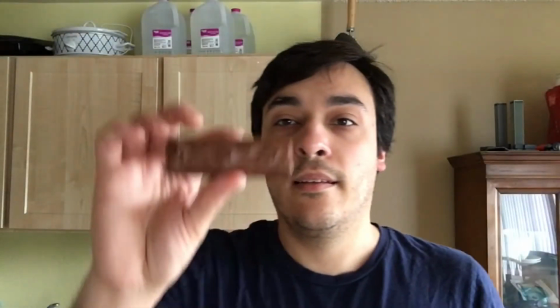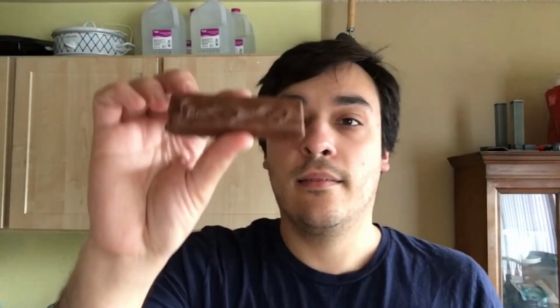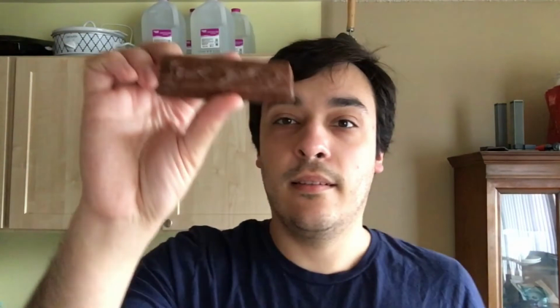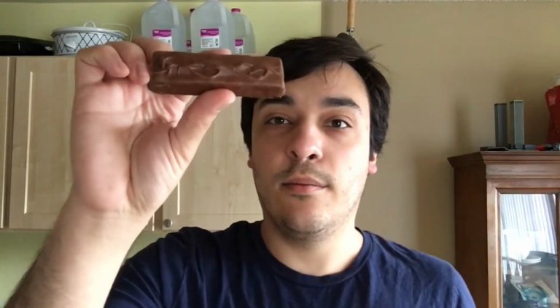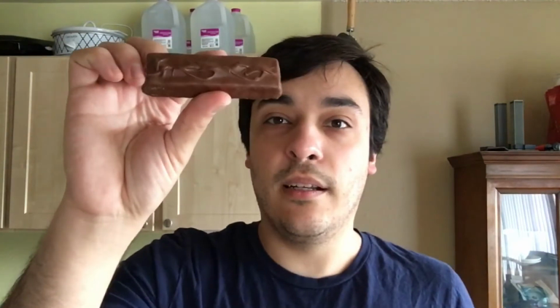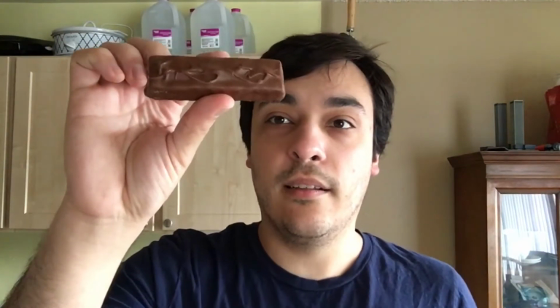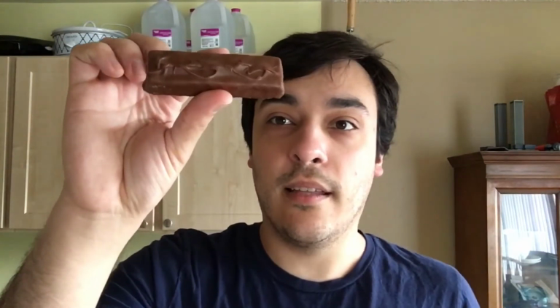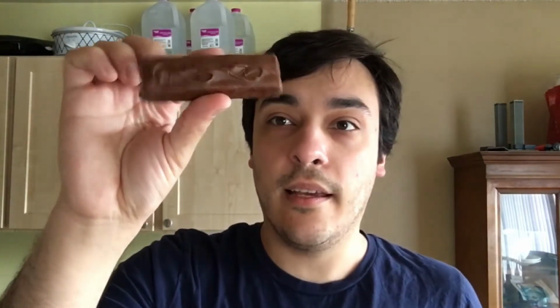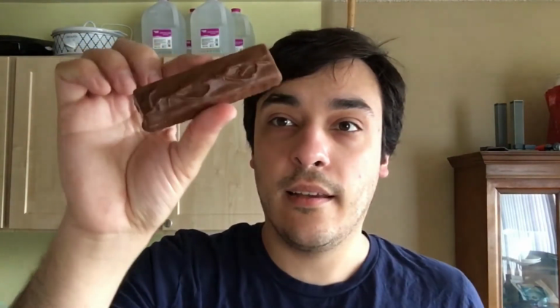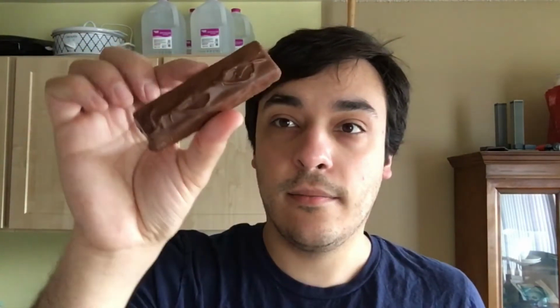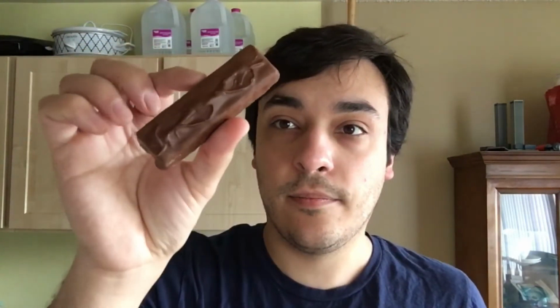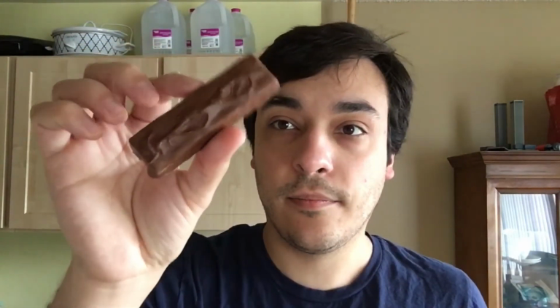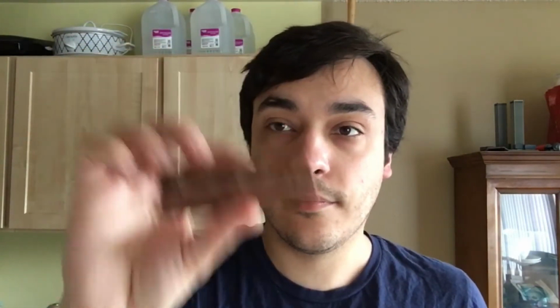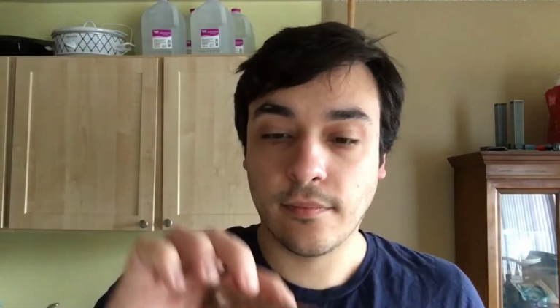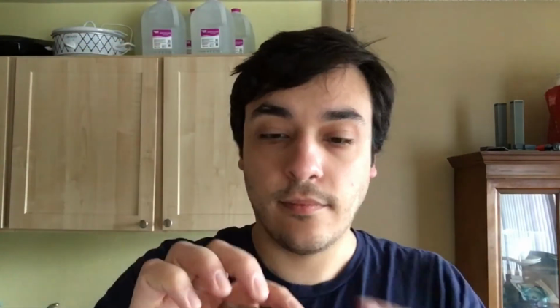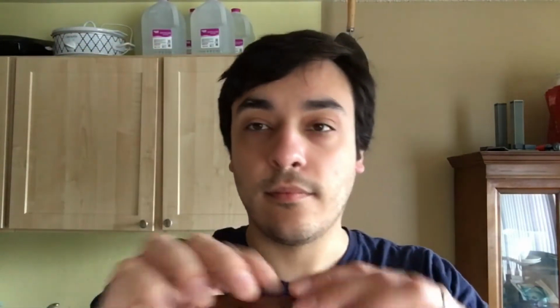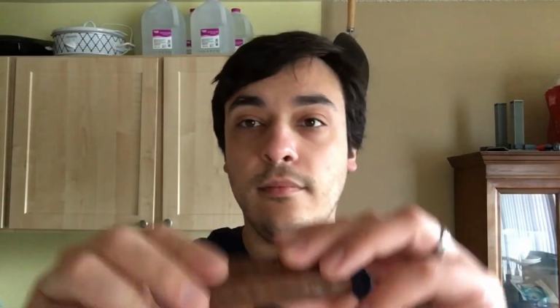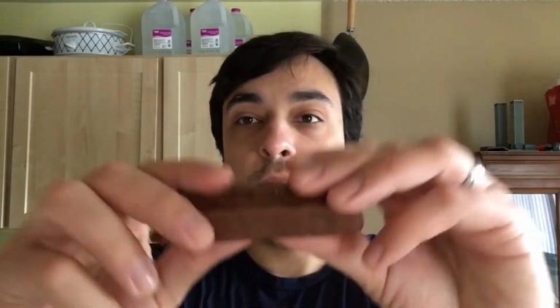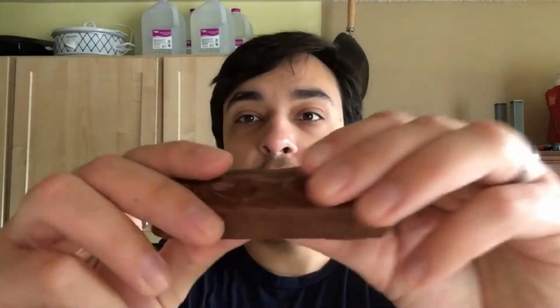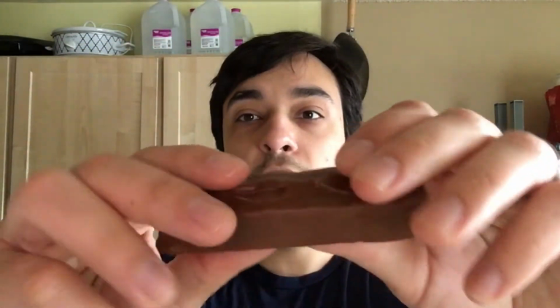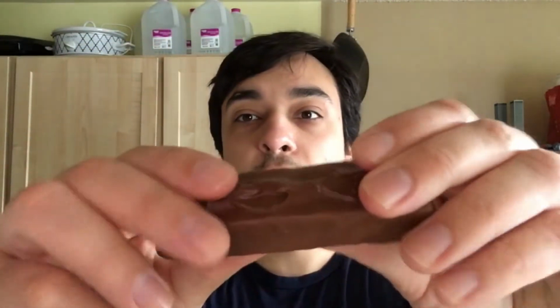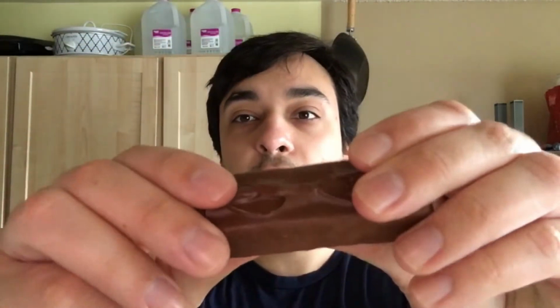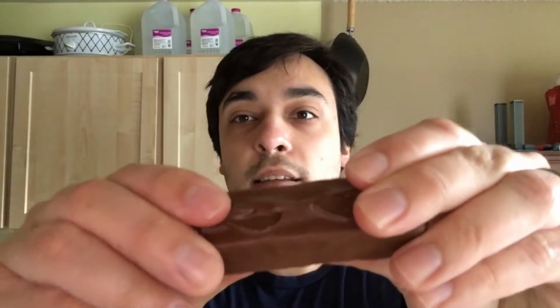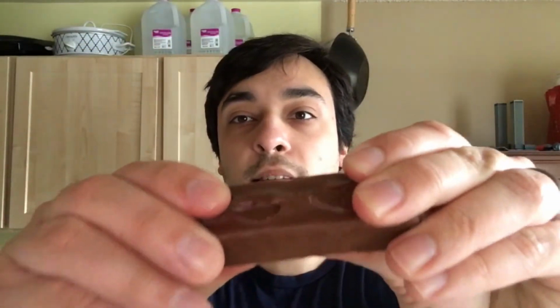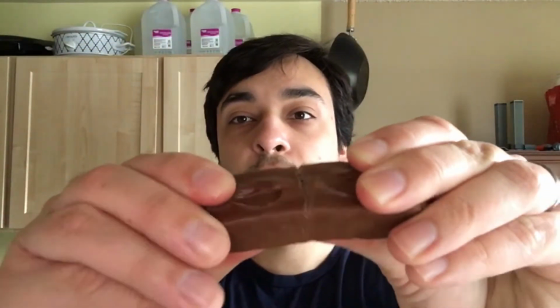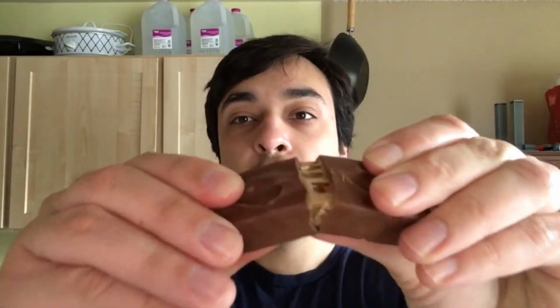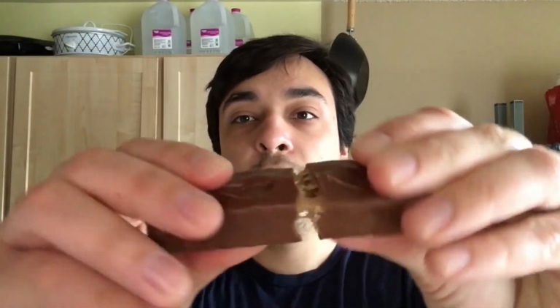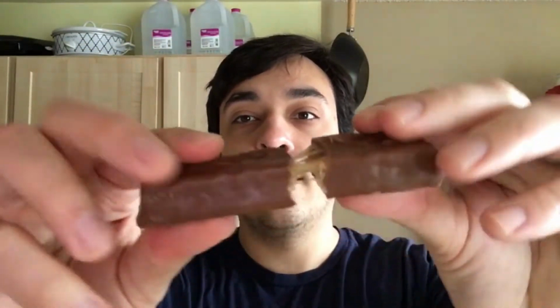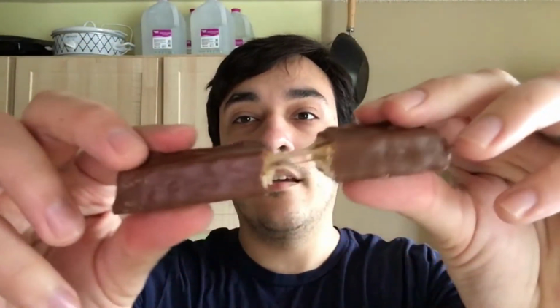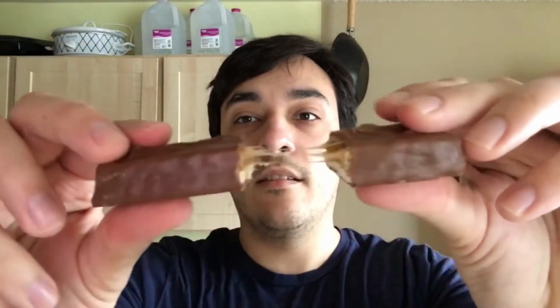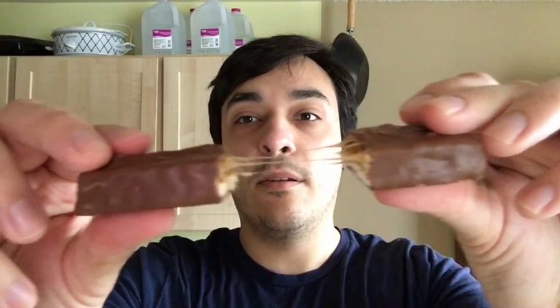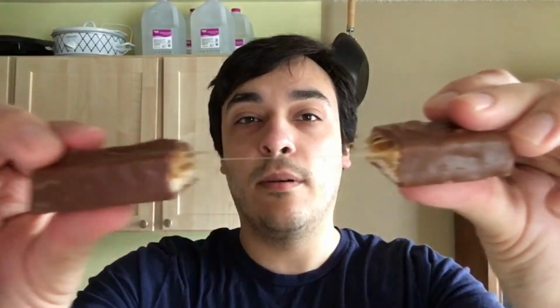This is what it looks like. And you can go like this — just like on Spongebob.